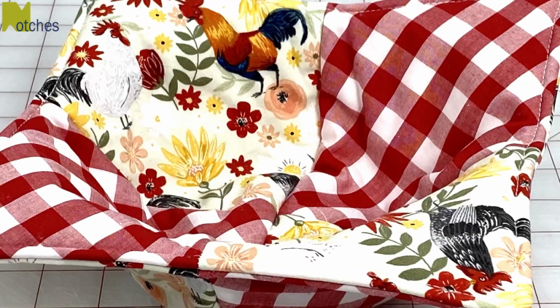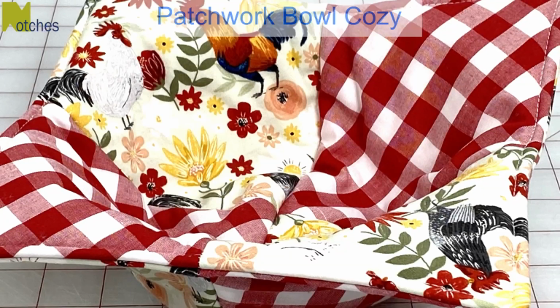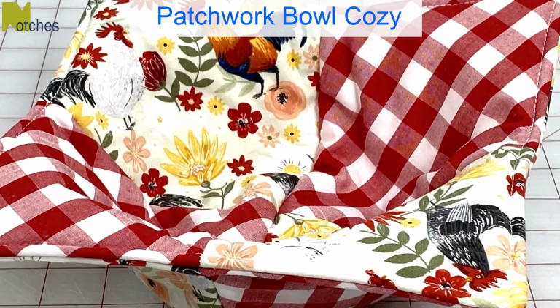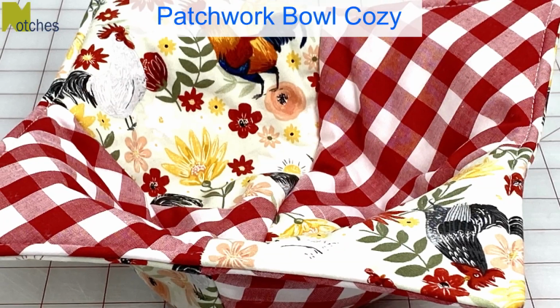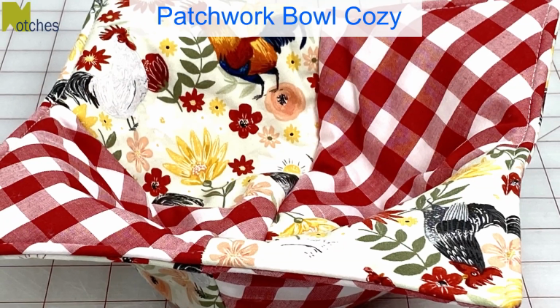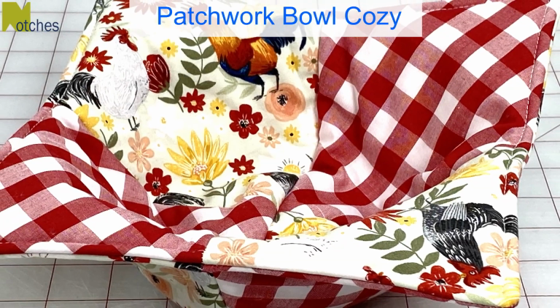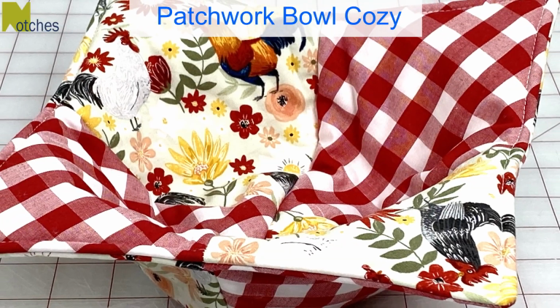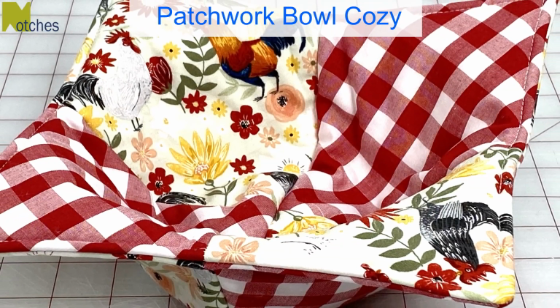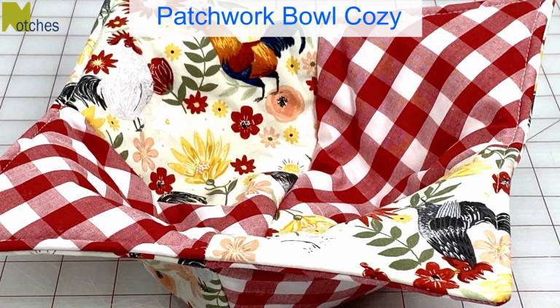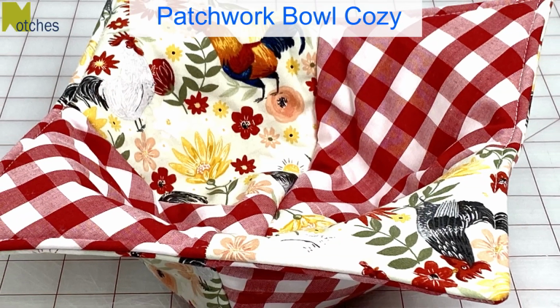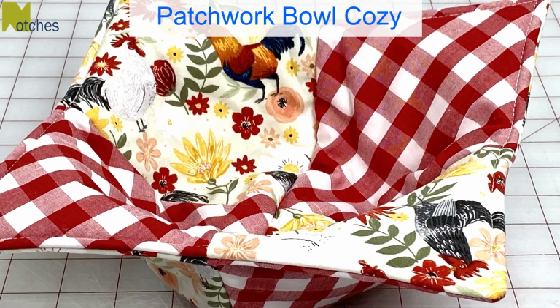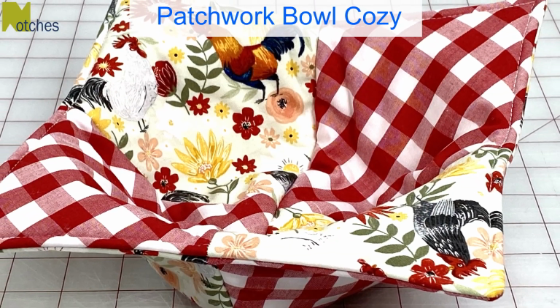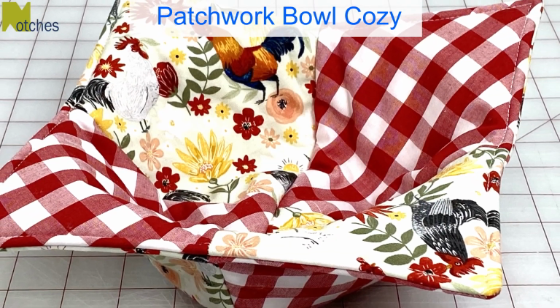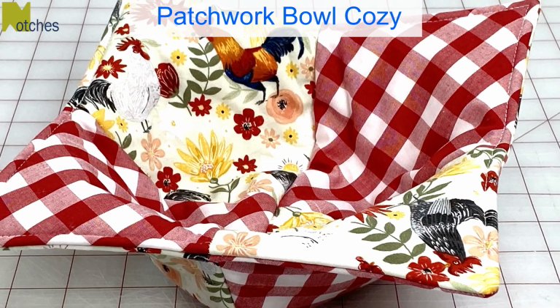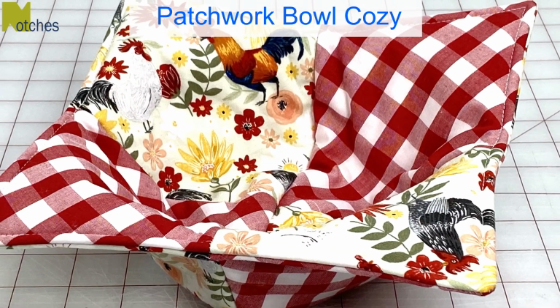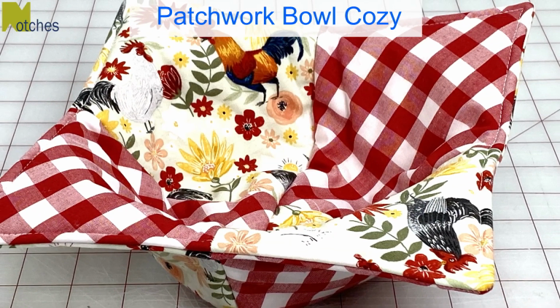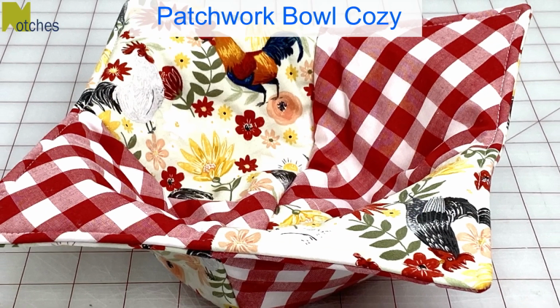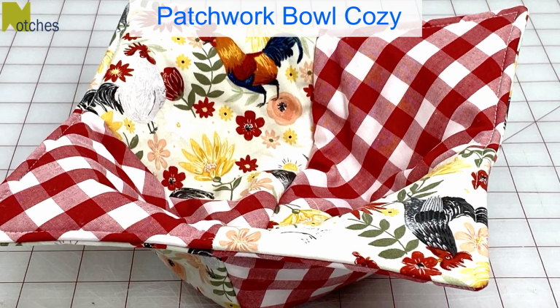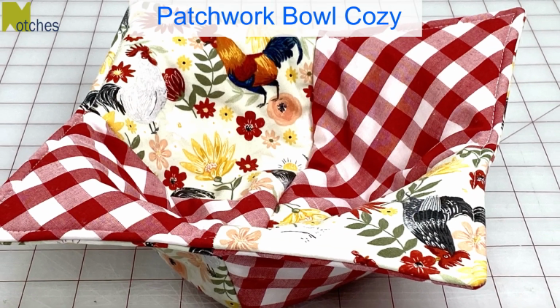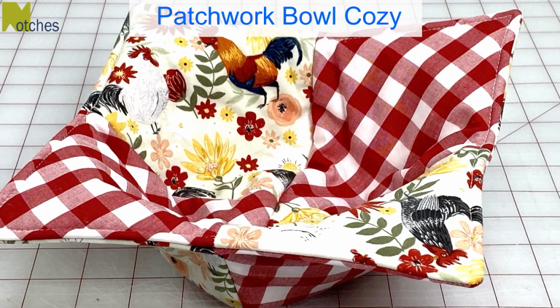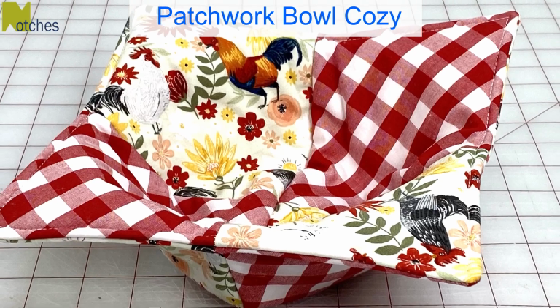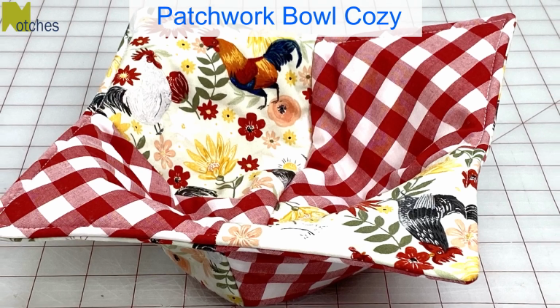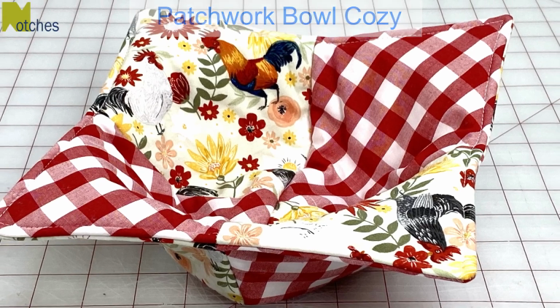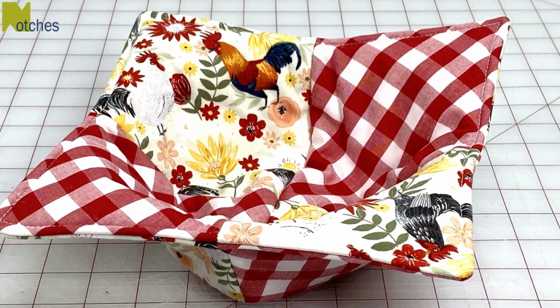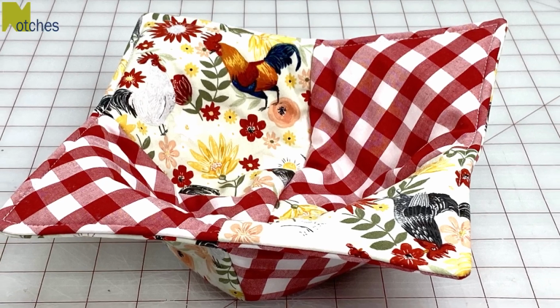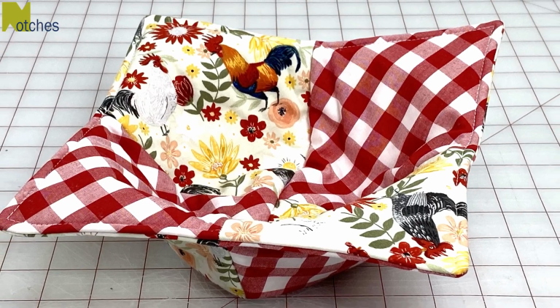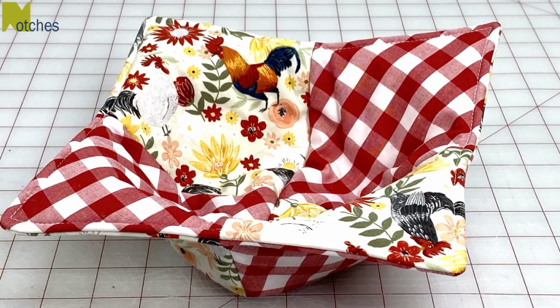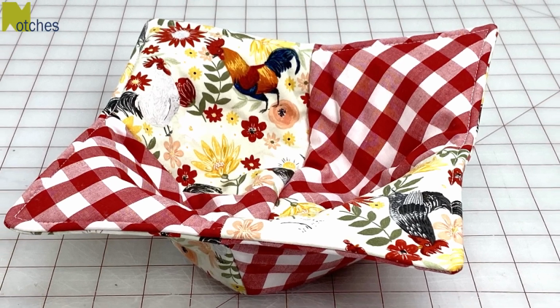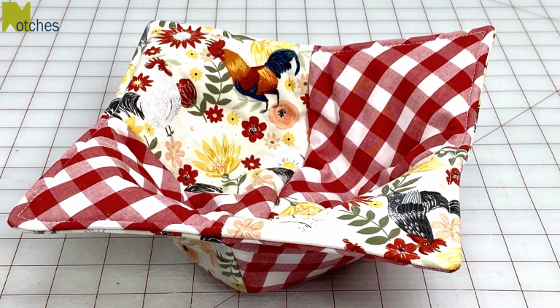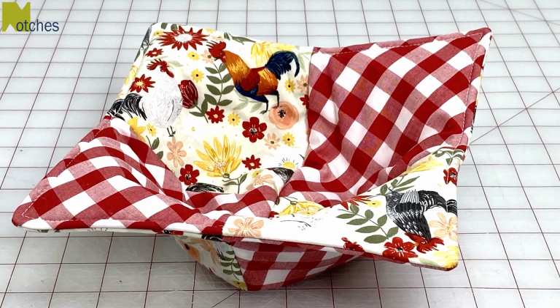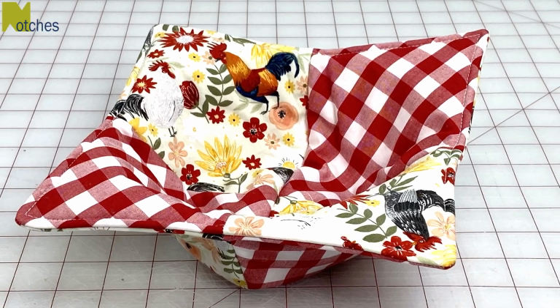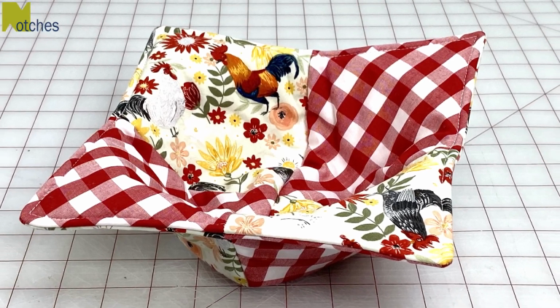If you like the look of this towel, you may want to have a look at my tutorial for a matching patchwork bowl cozy.